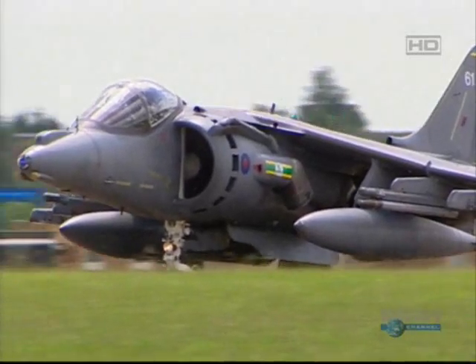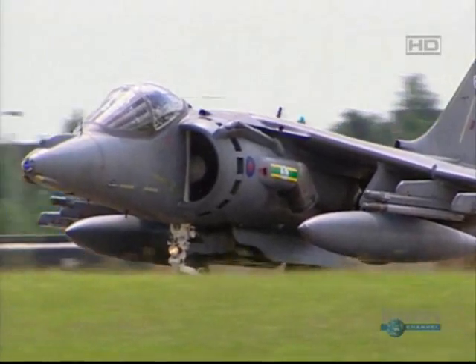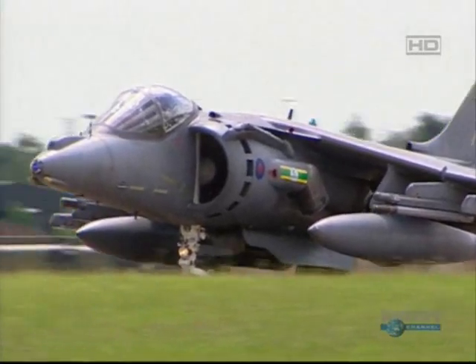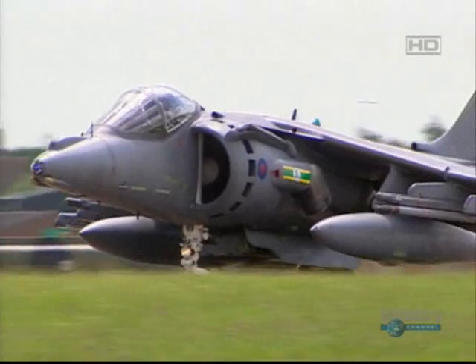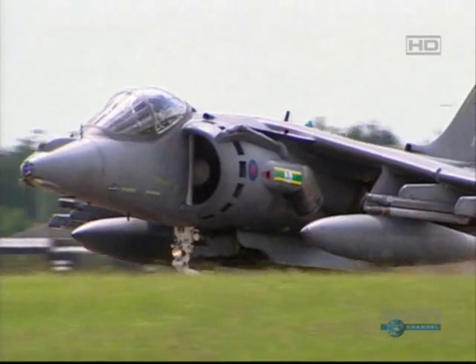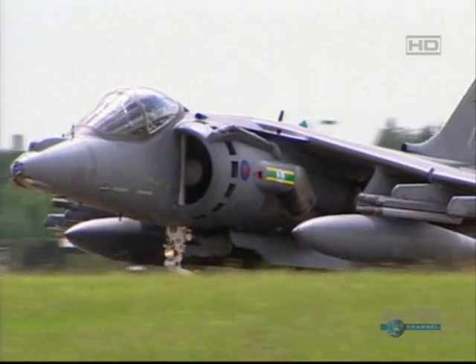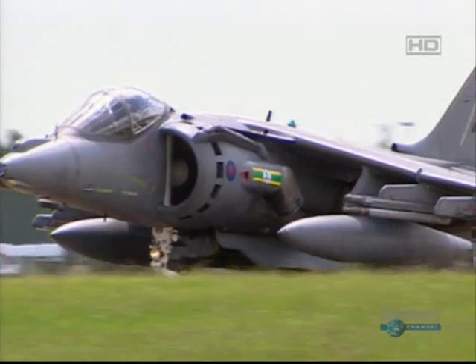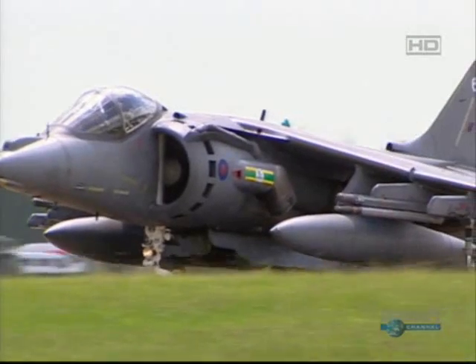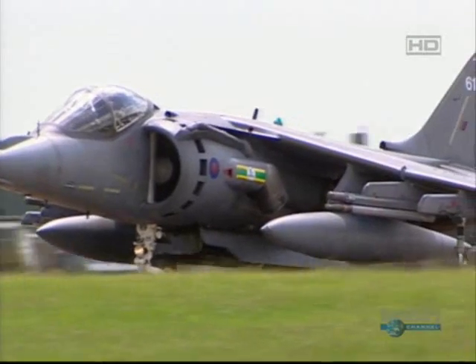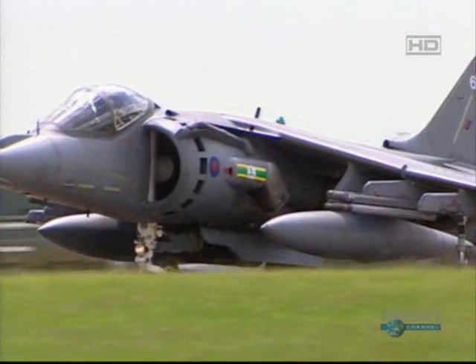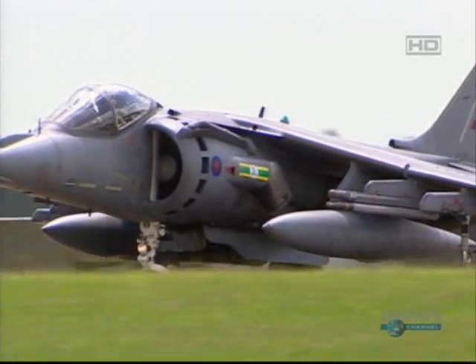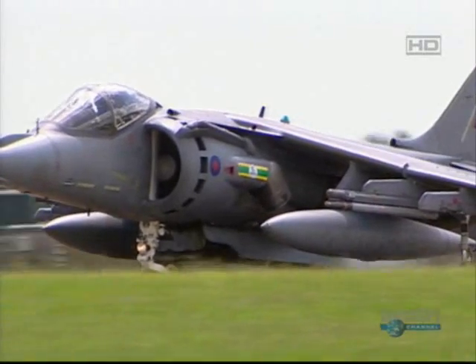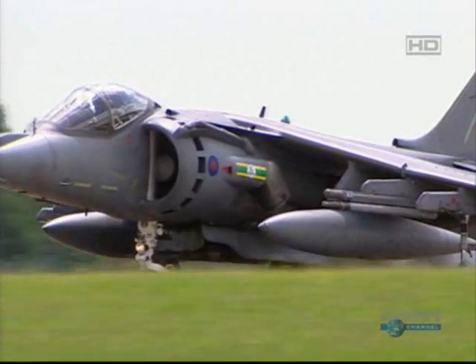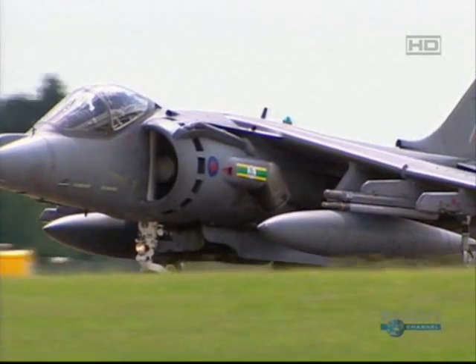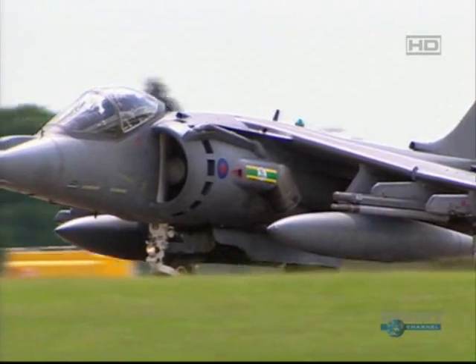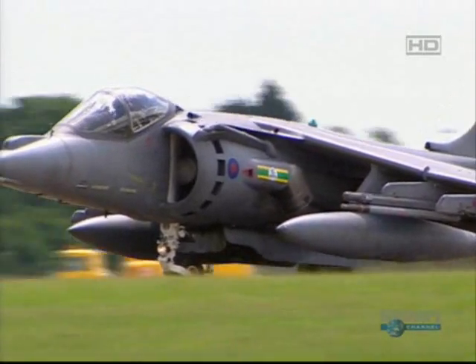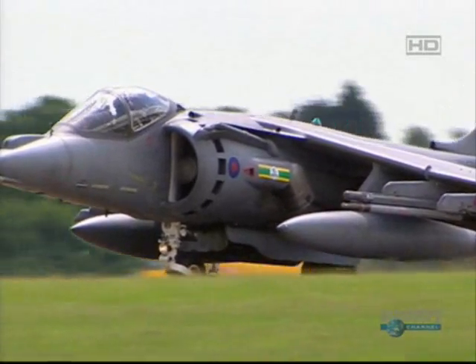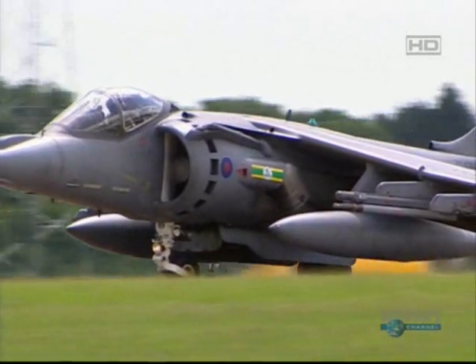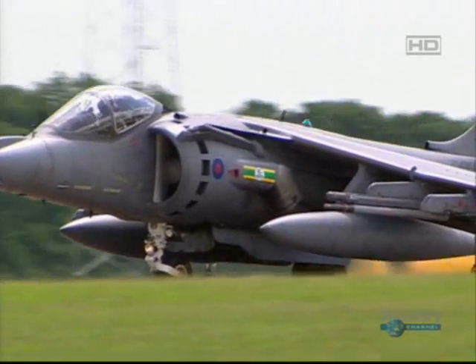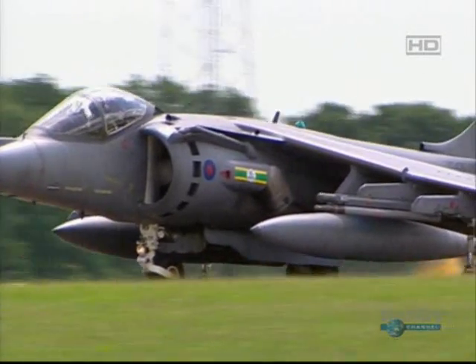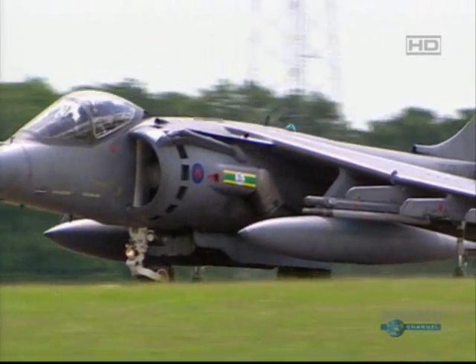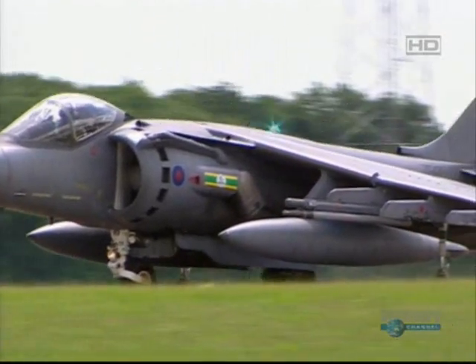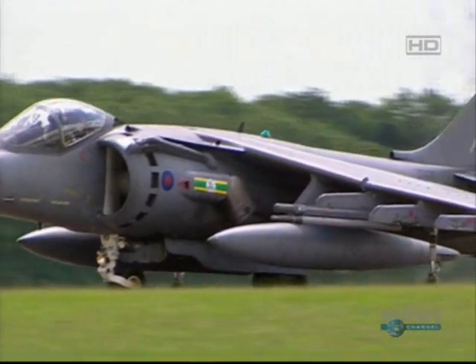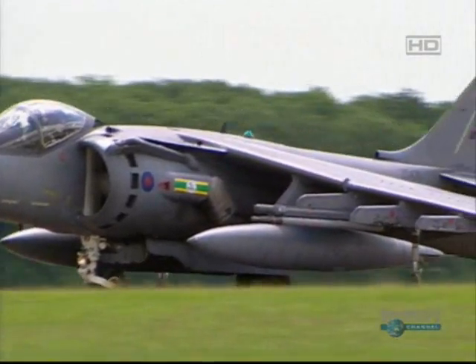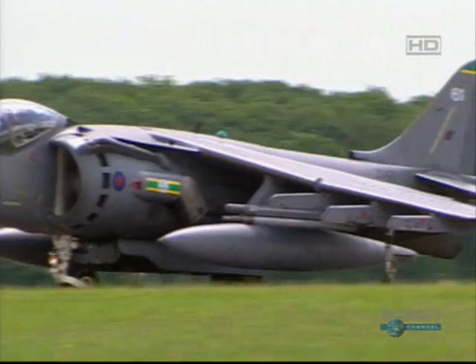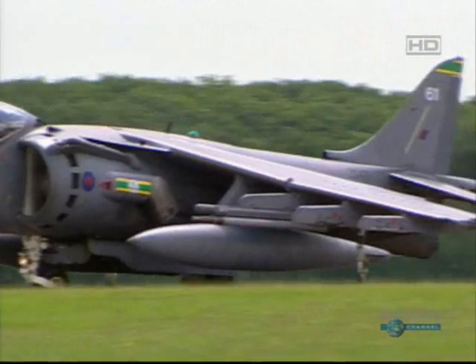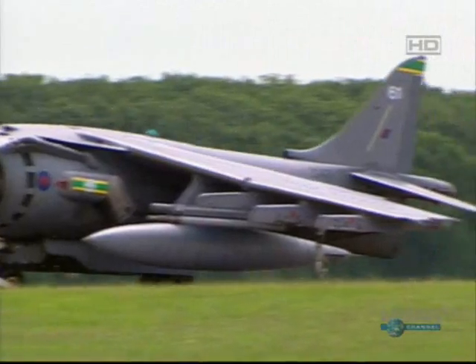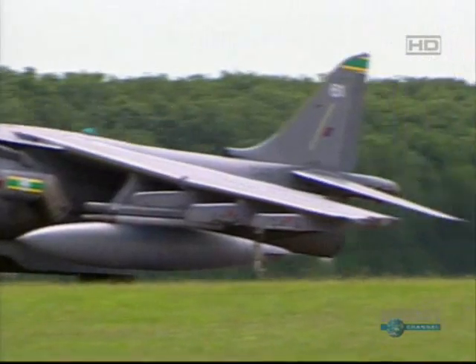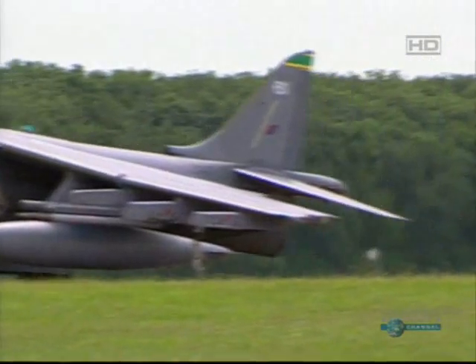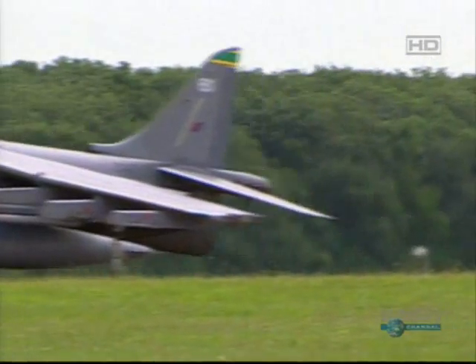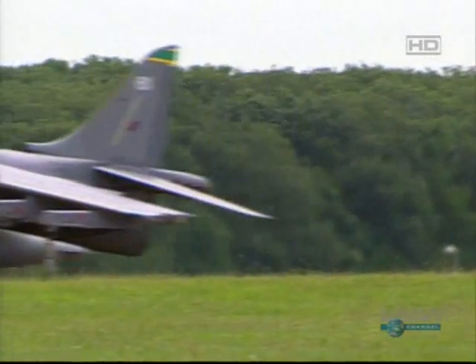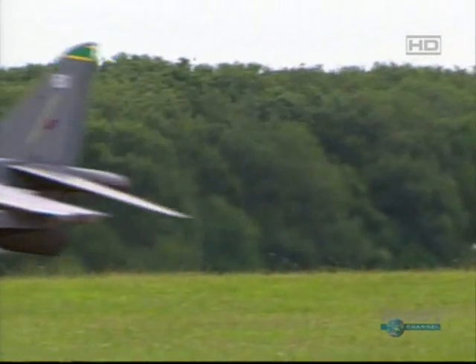What makes the Harrier special is the fact that it can land vertically. It can land on a ship, it can land in a clearing in a wood, which makes it very special.